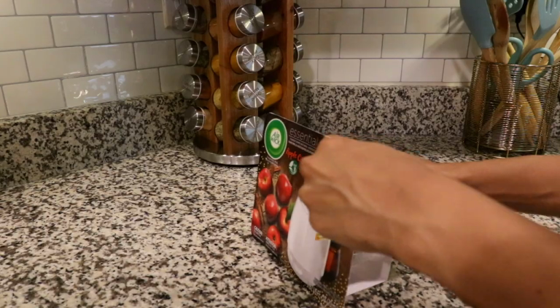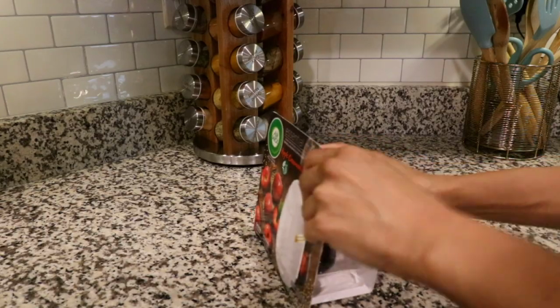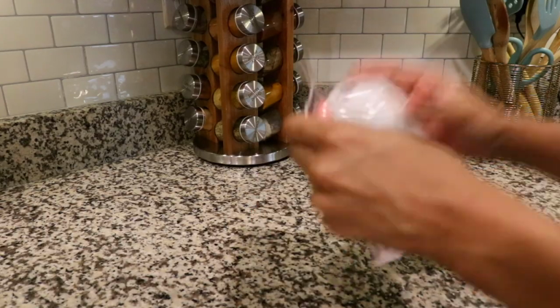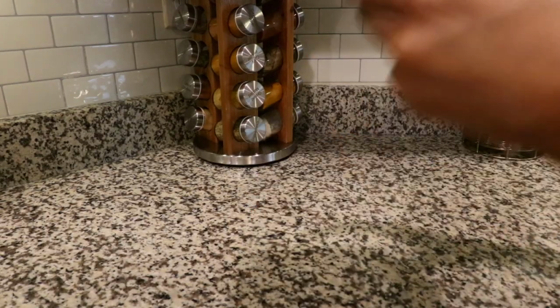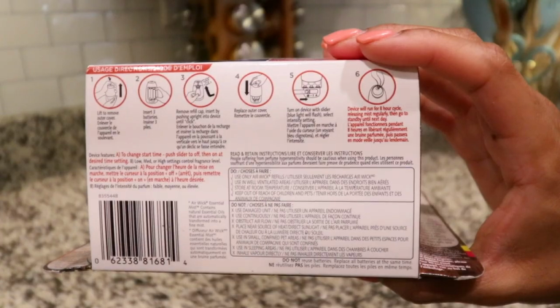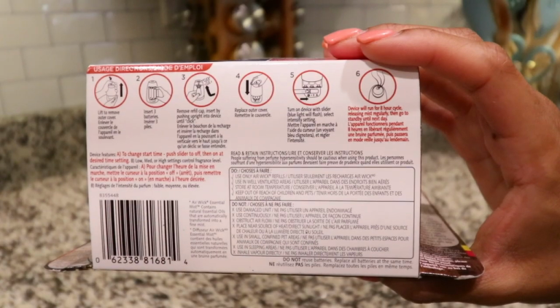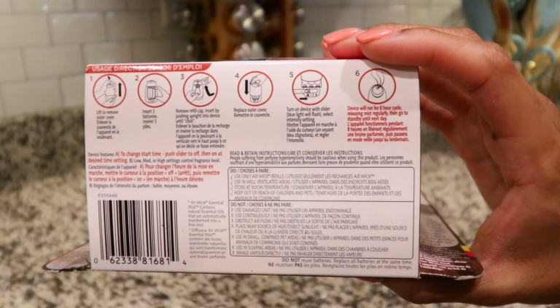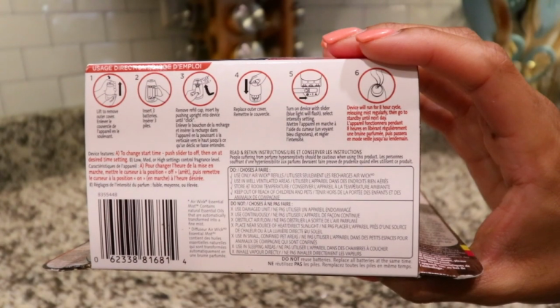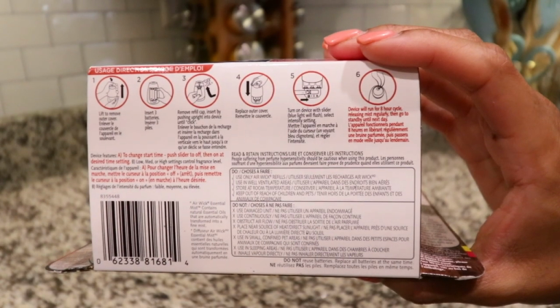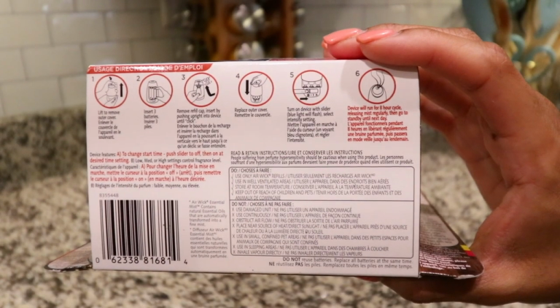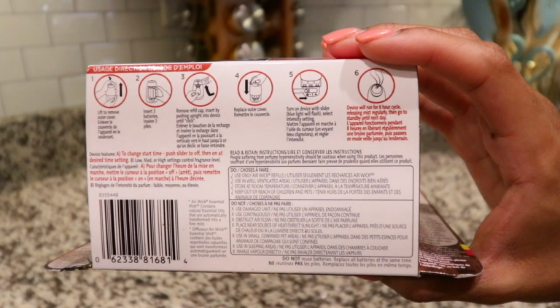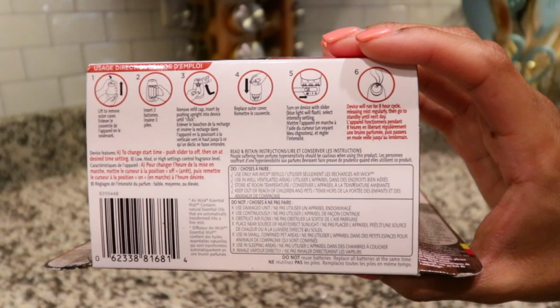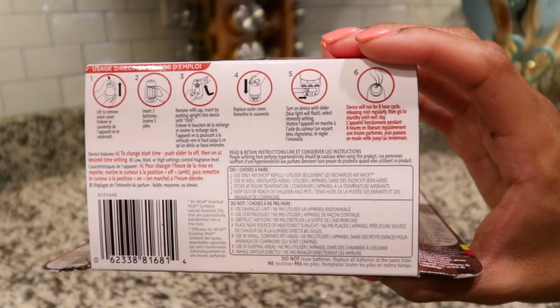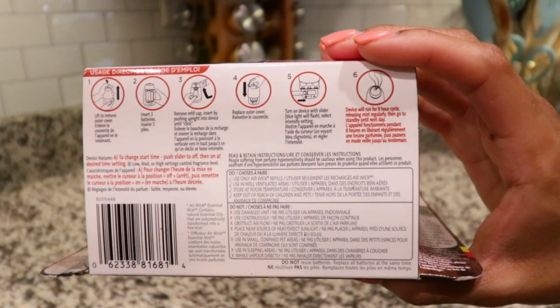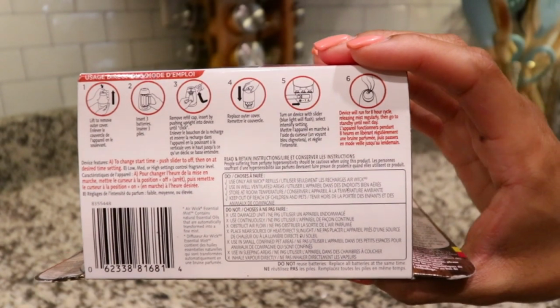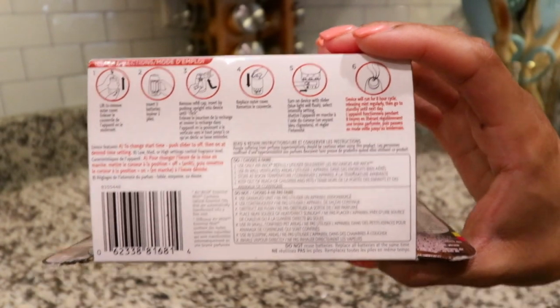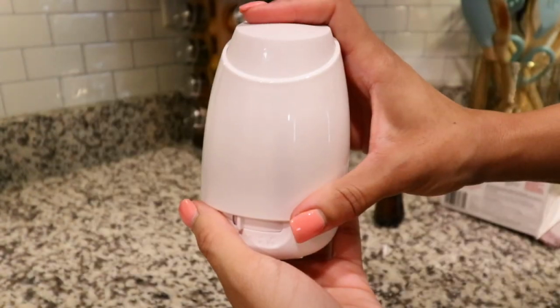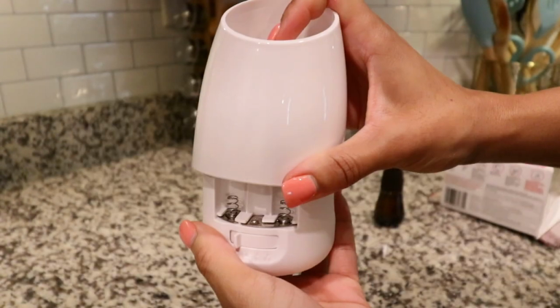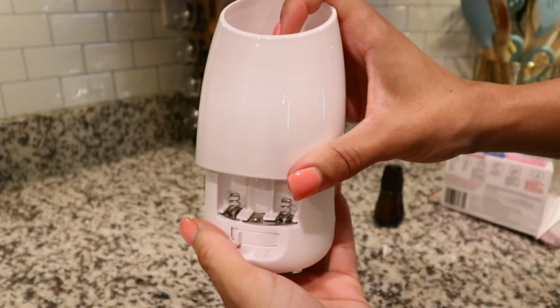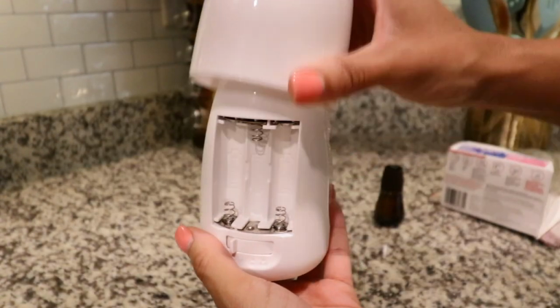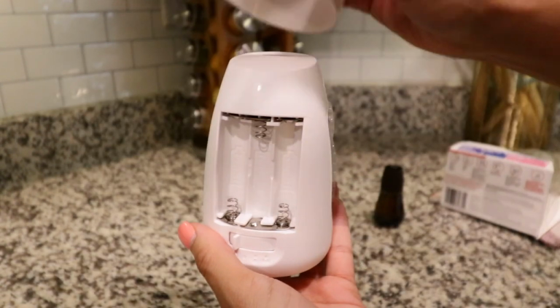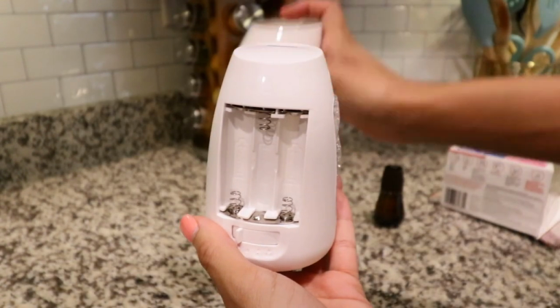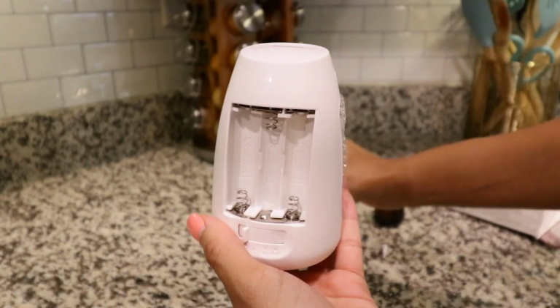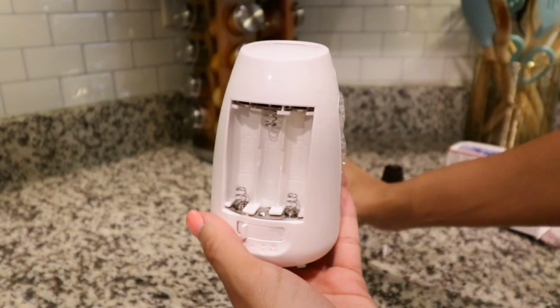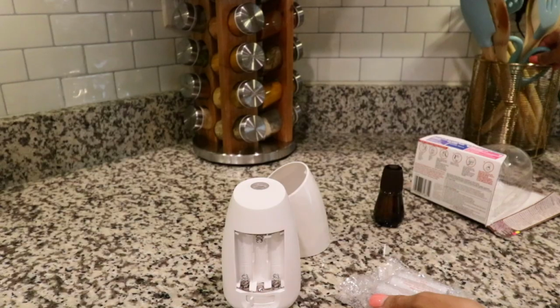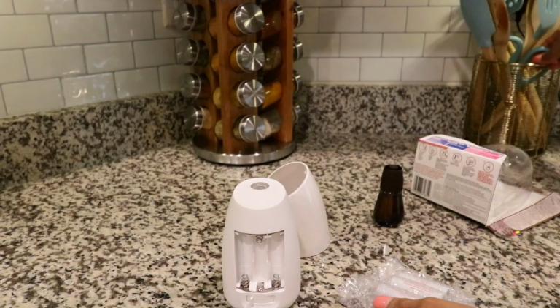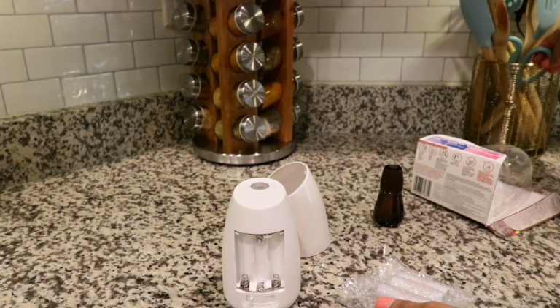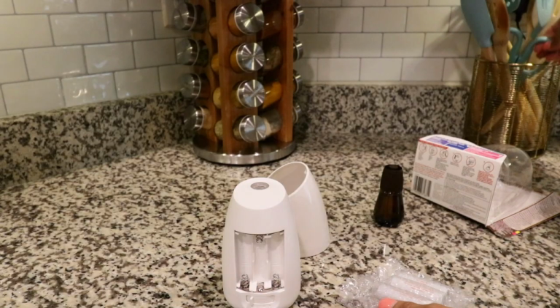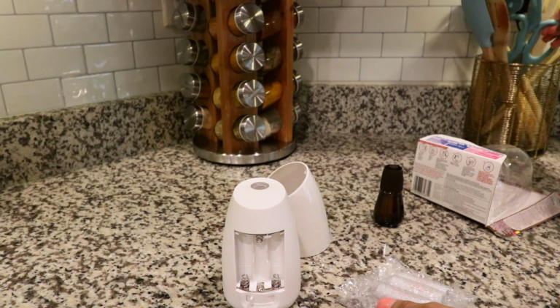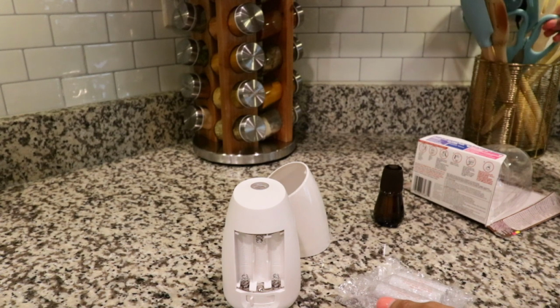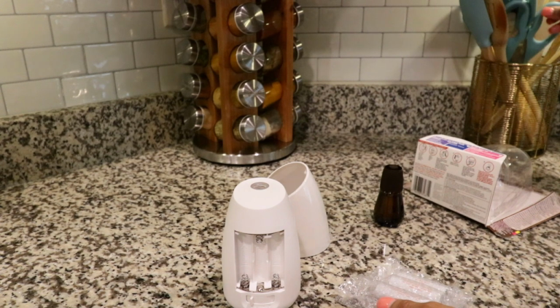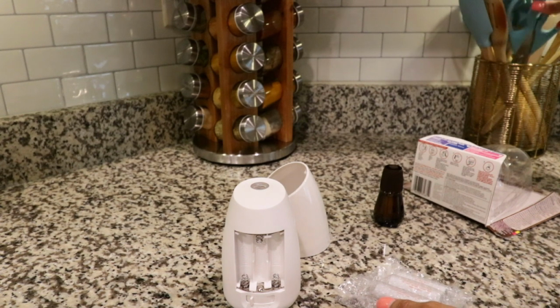After reading the directions, the first thing you want to do is remove the batteries from the packaging and insert them.